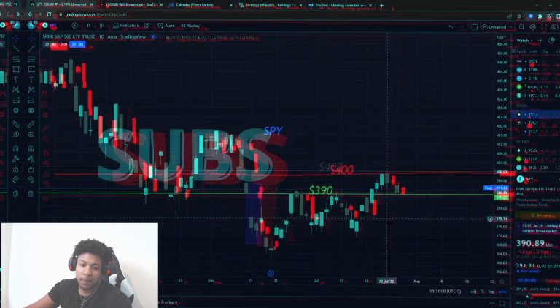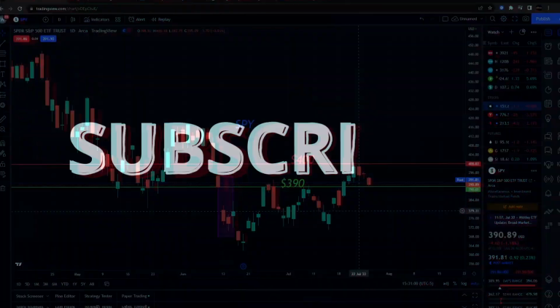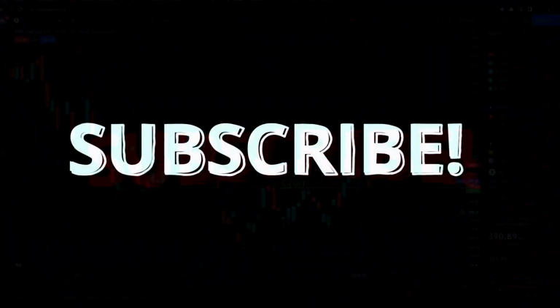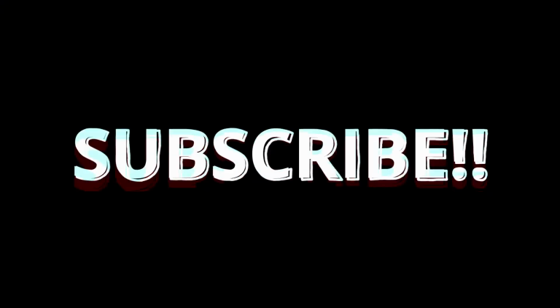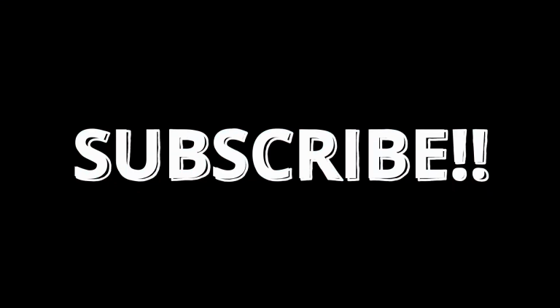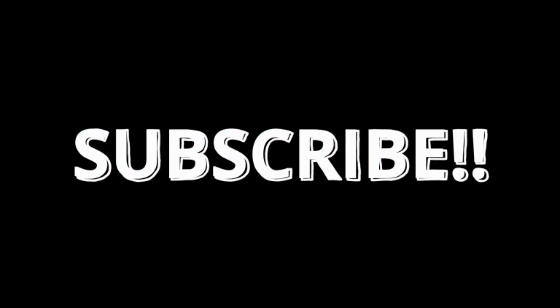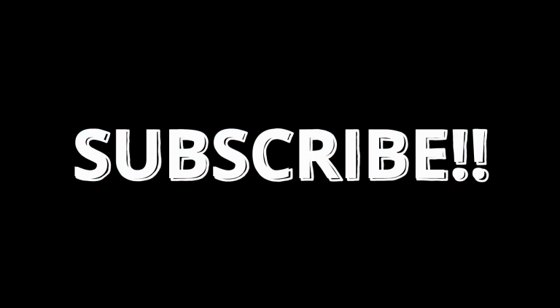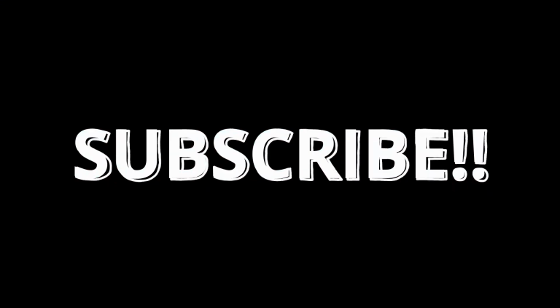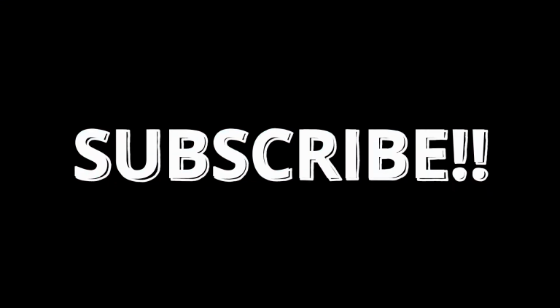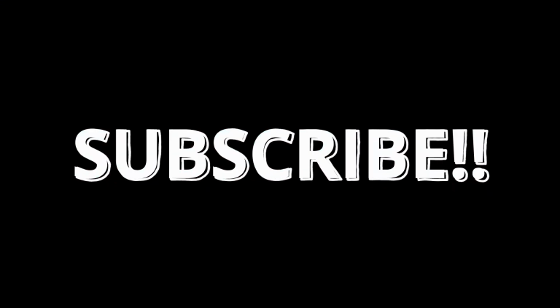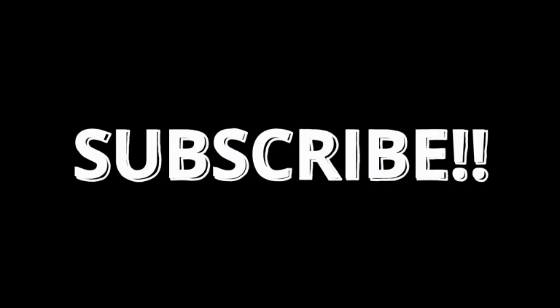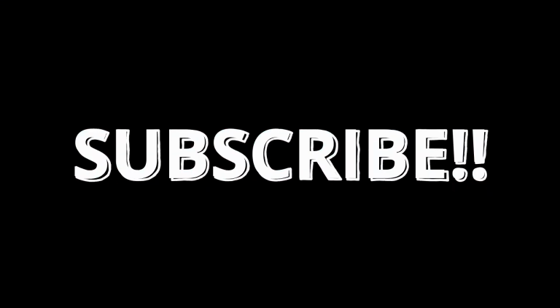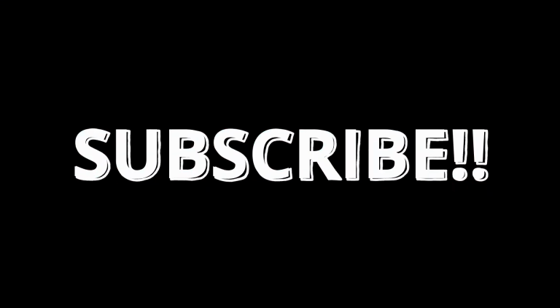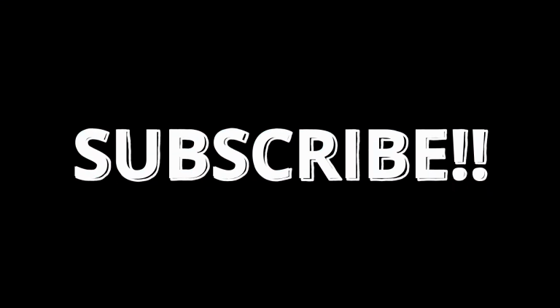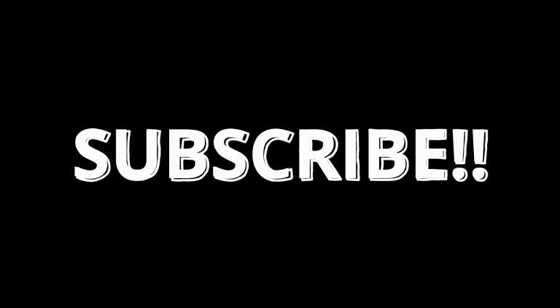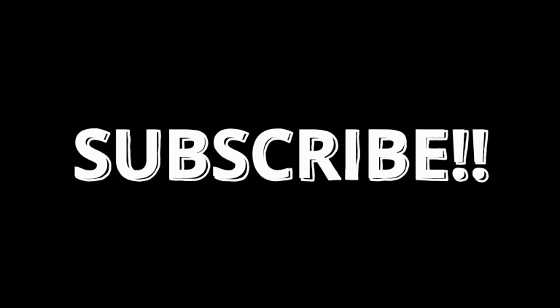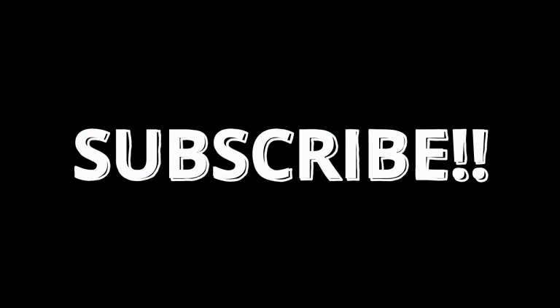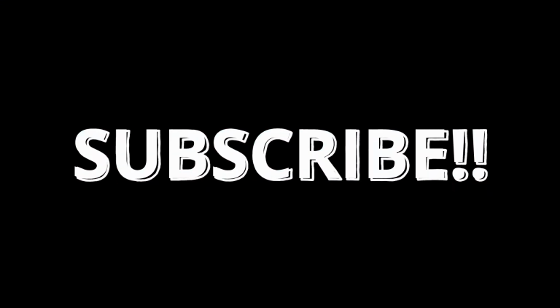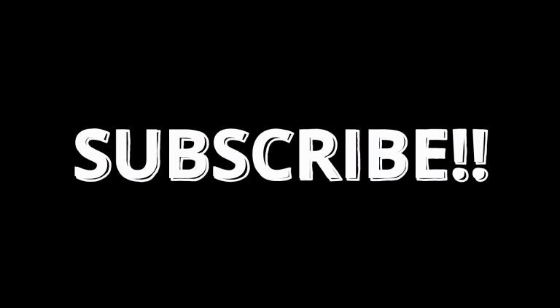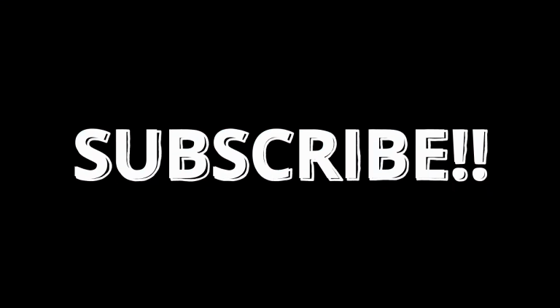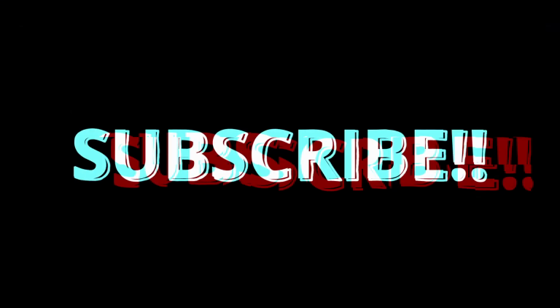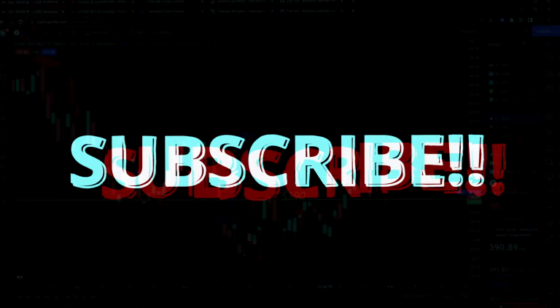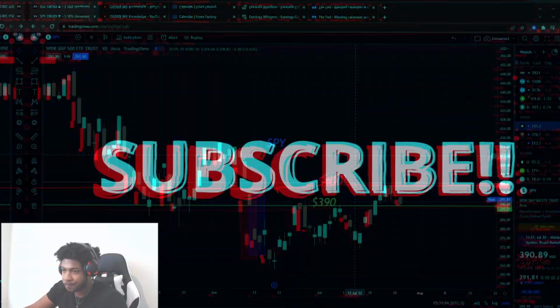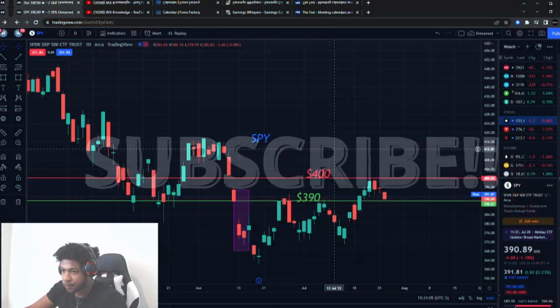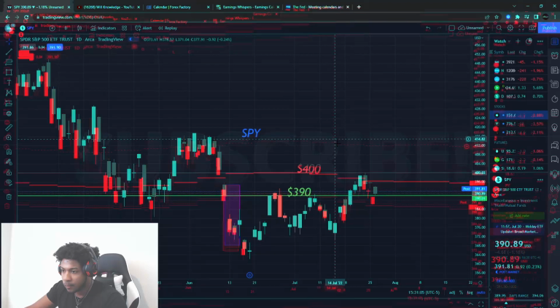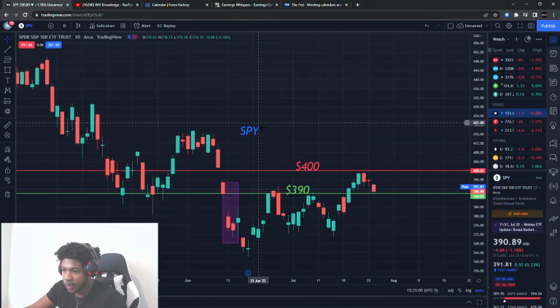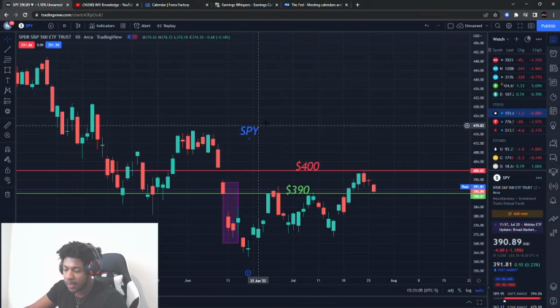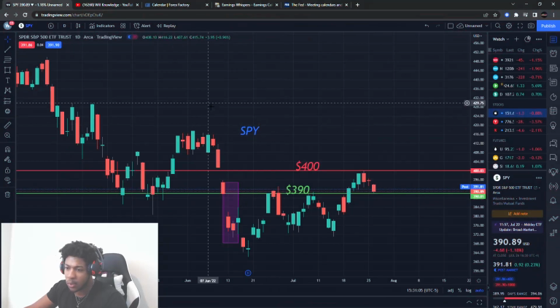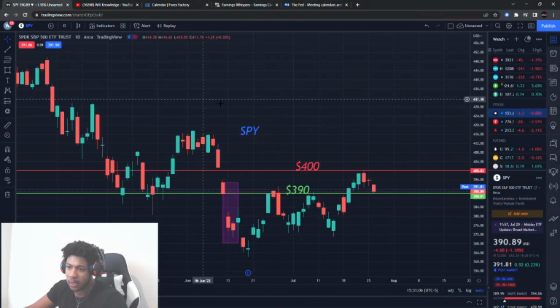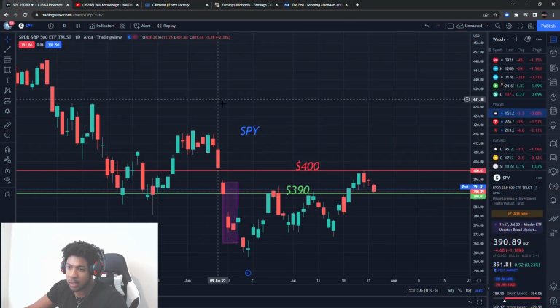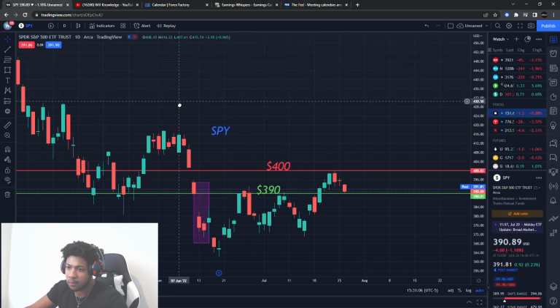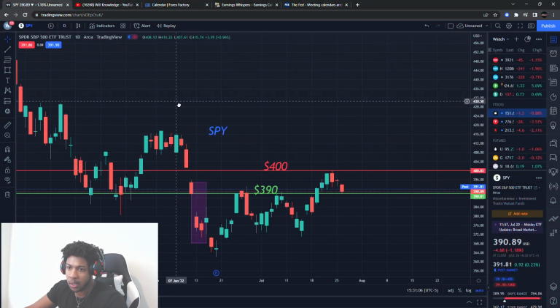Make sure you guys smash the like button and subscribe. If you are new, thank you for being here and let's go ahead and get into the video.